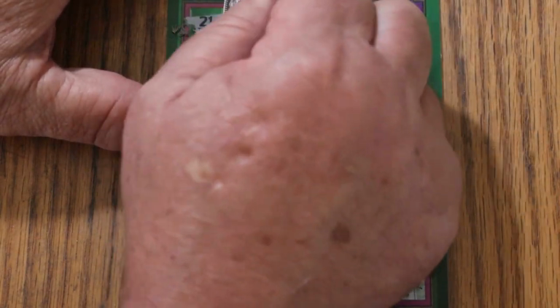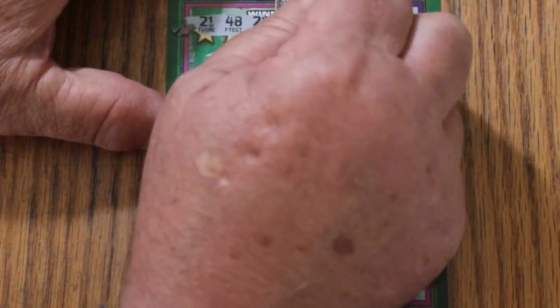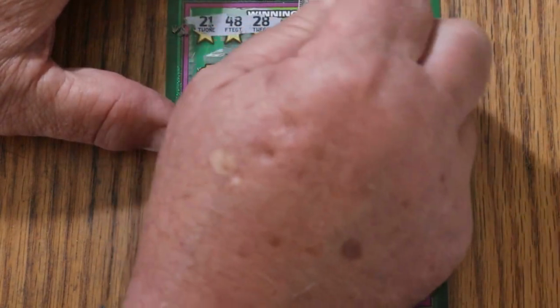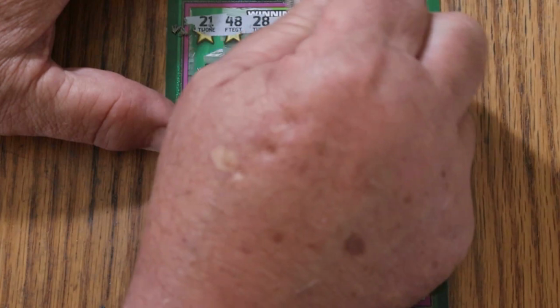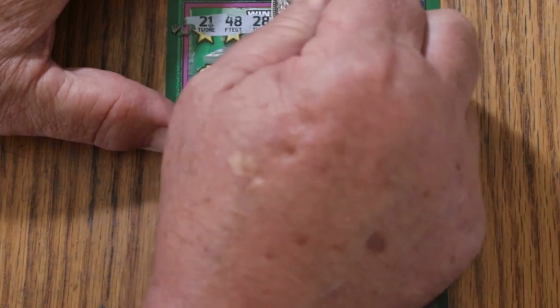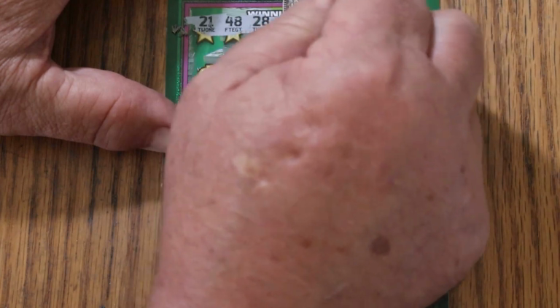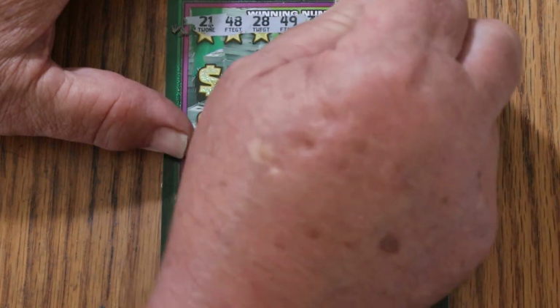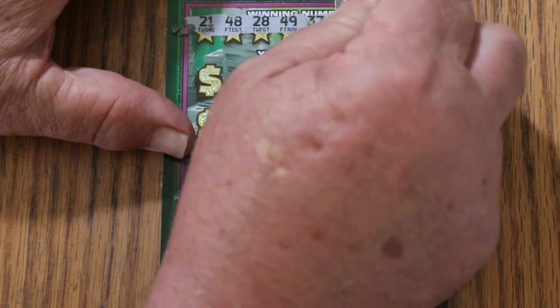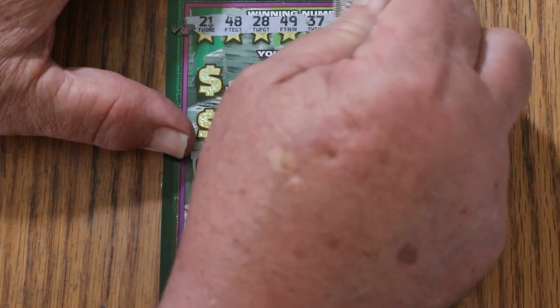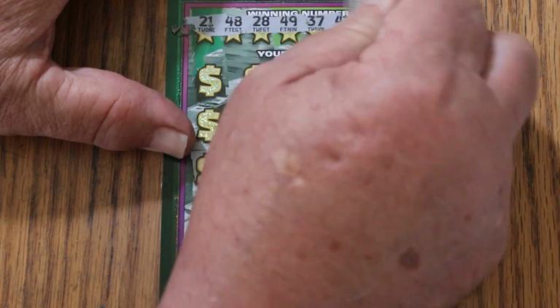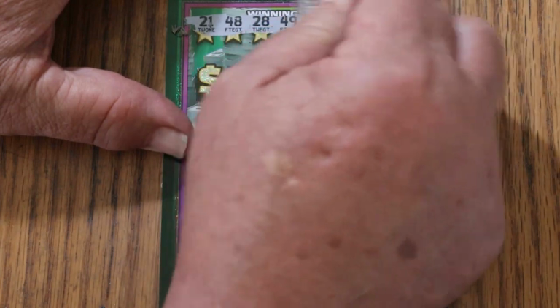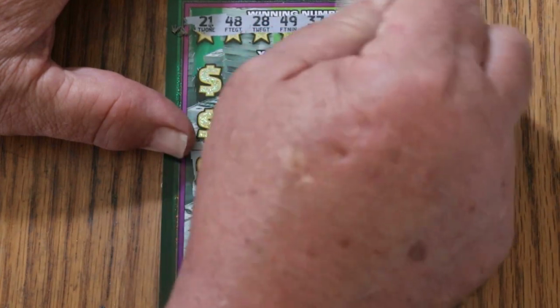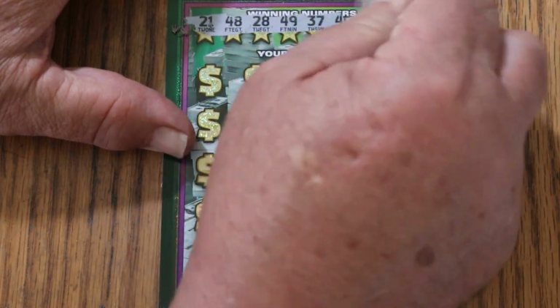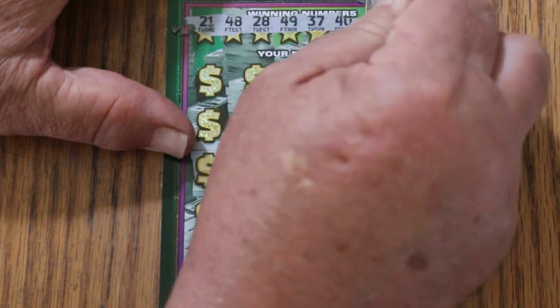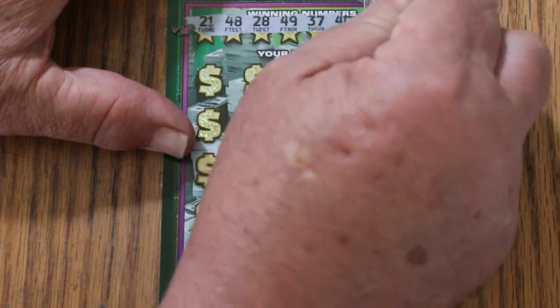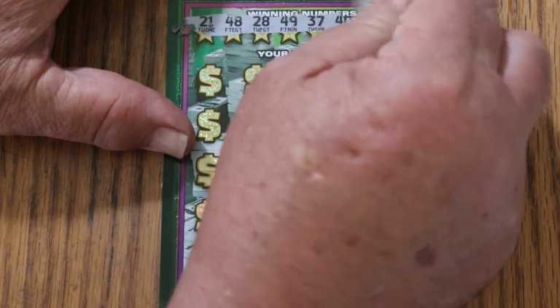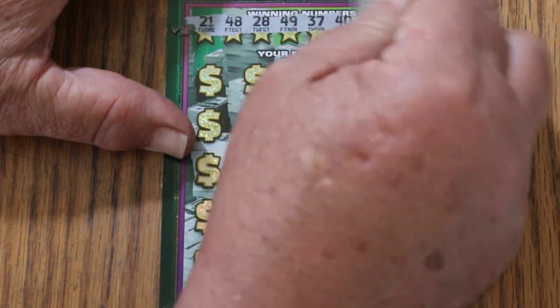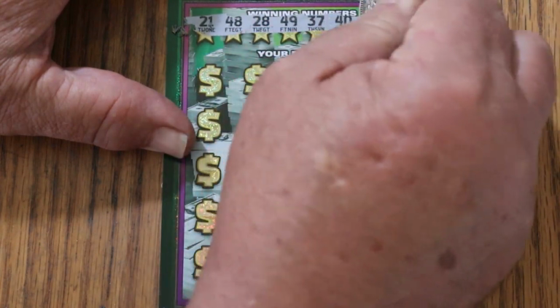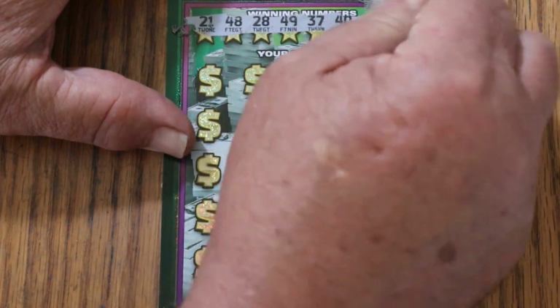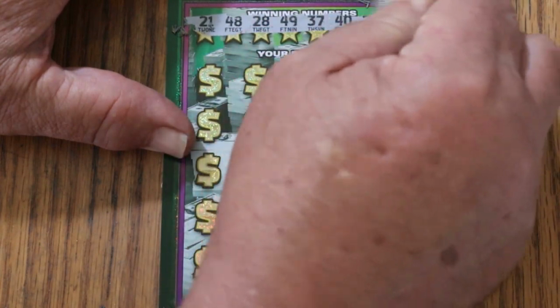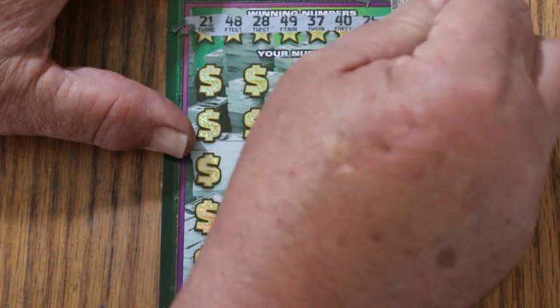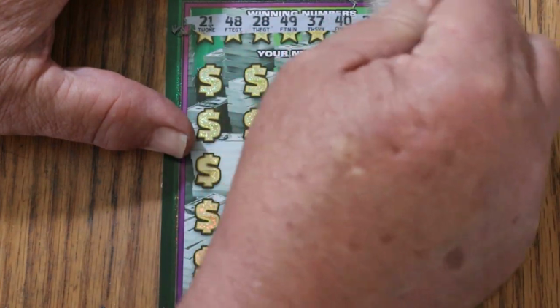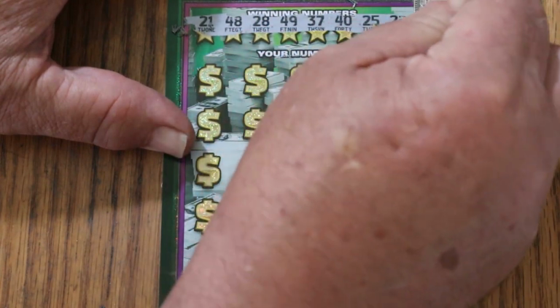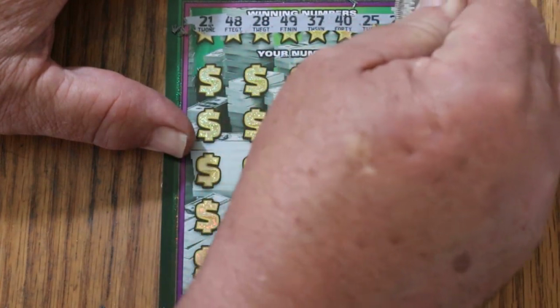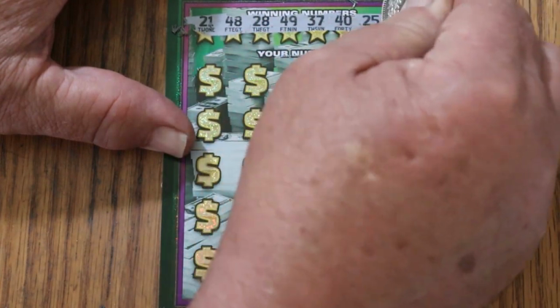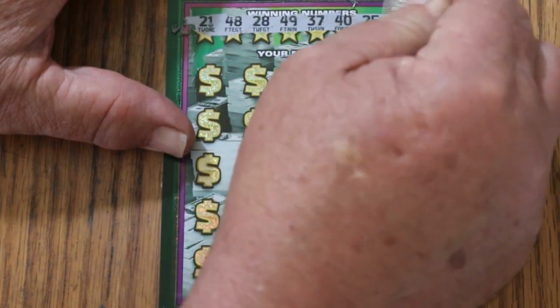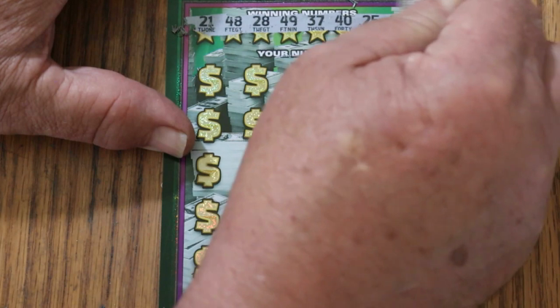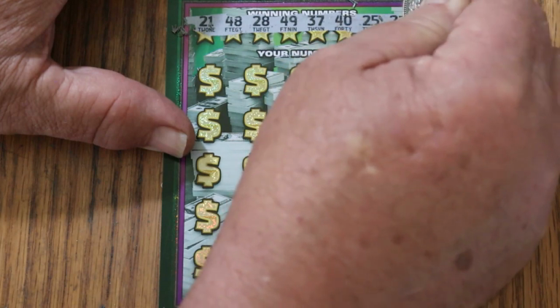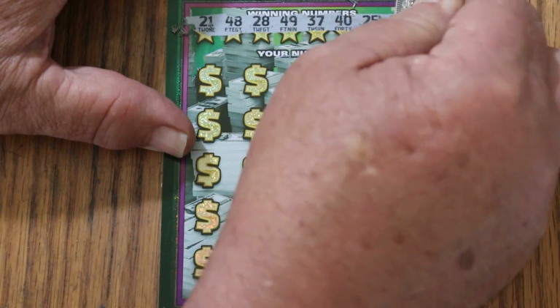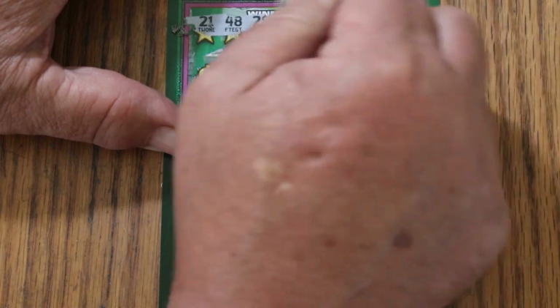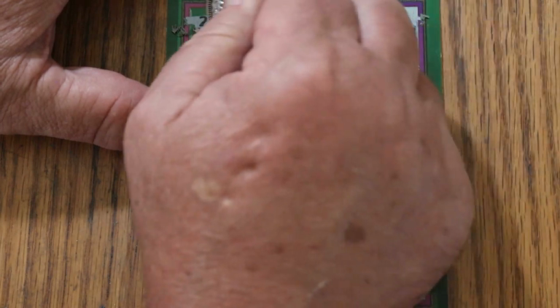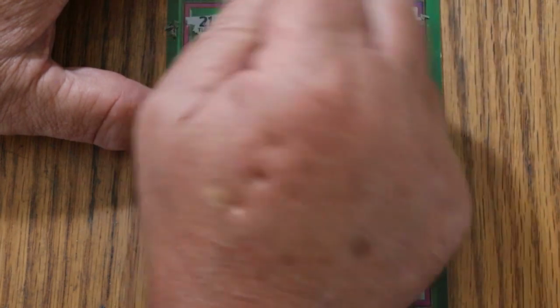Your numbers on ticket 000 are: 21, 48, 28, 49, 37, 40, 25, and 22. All right, off to the races.